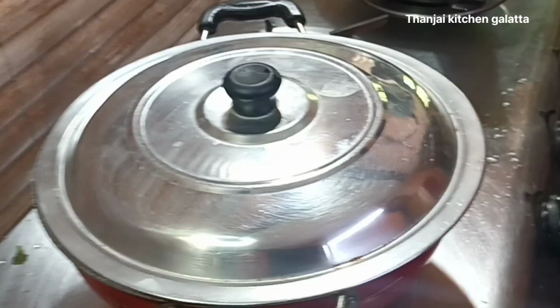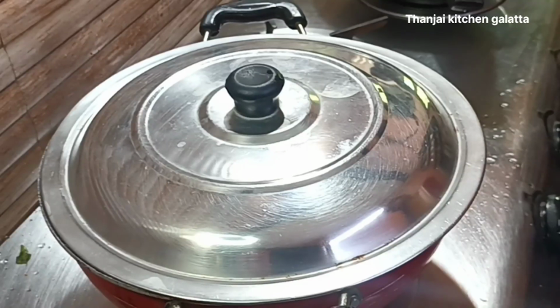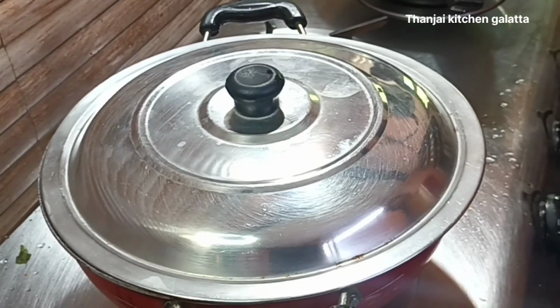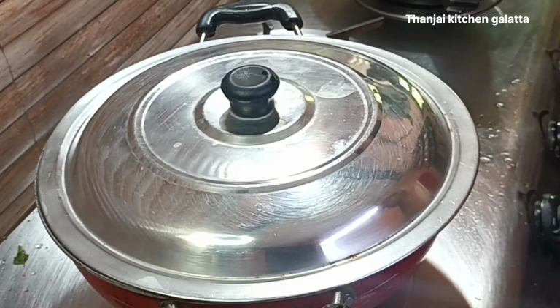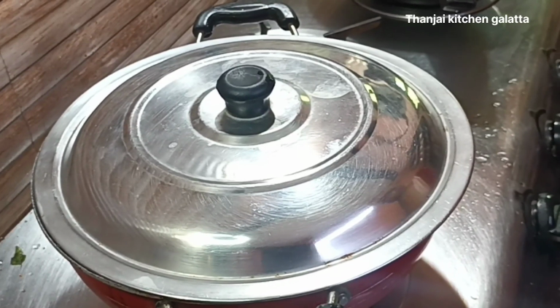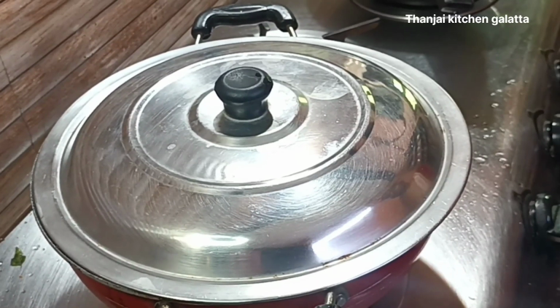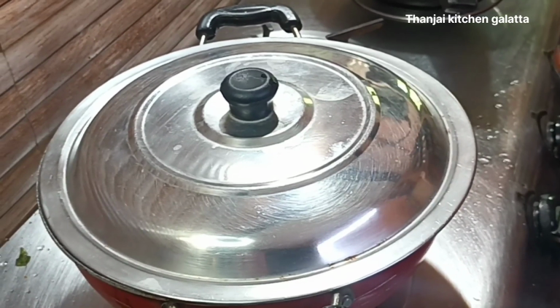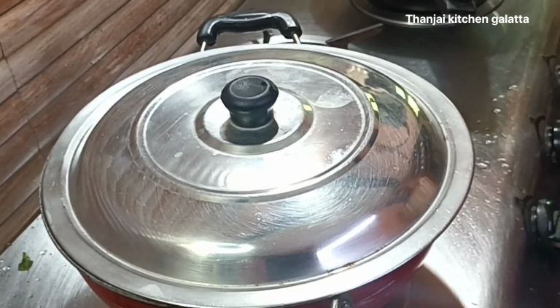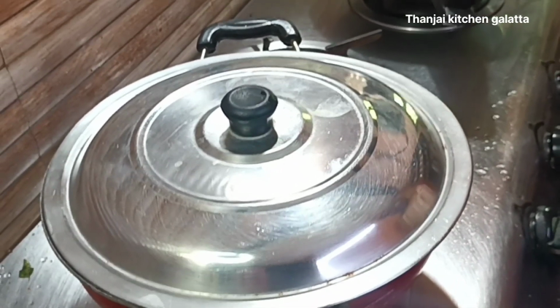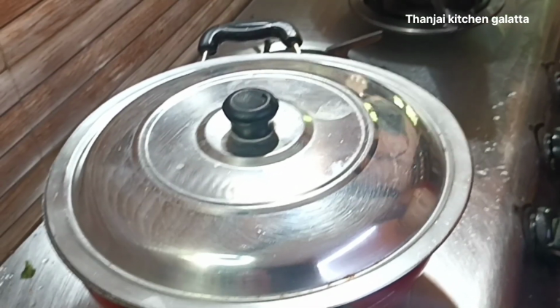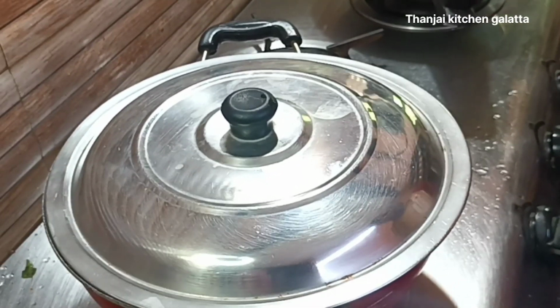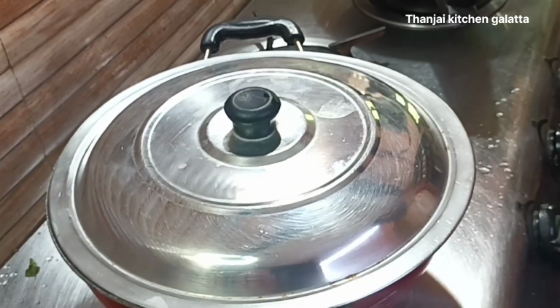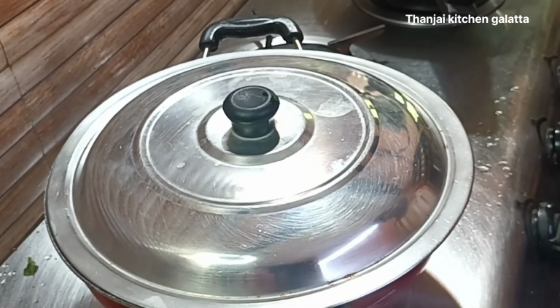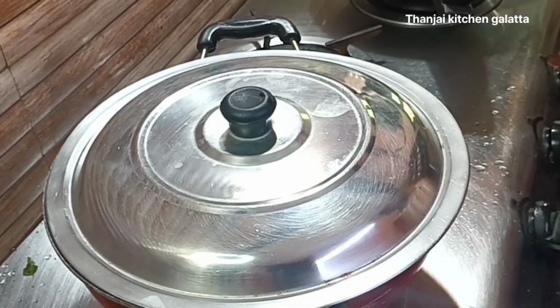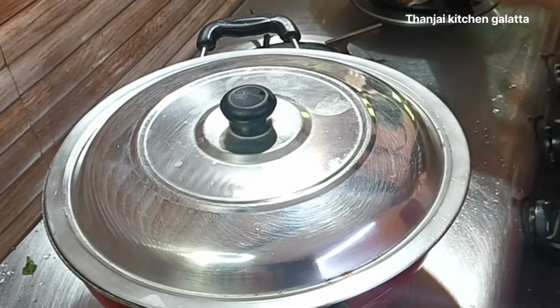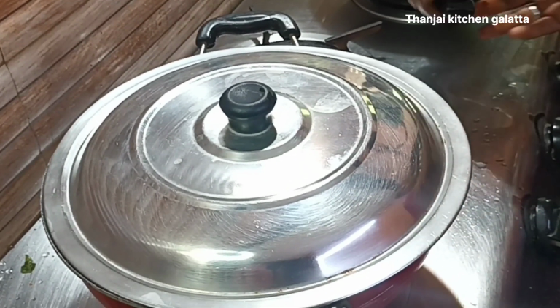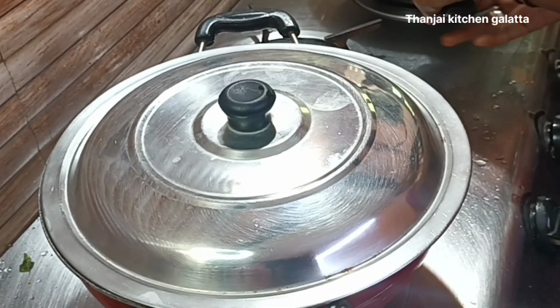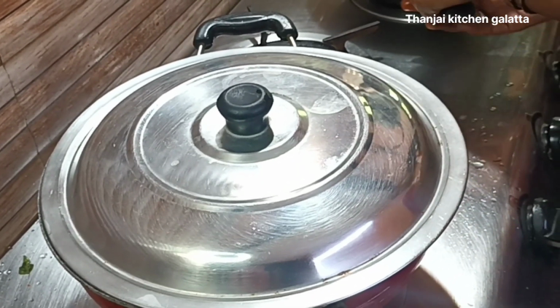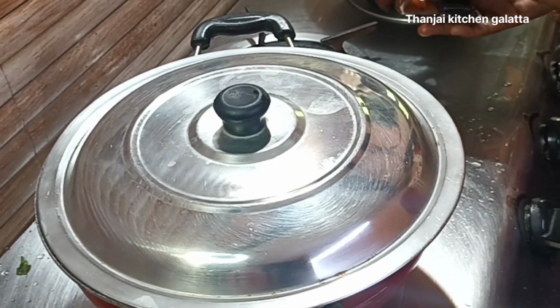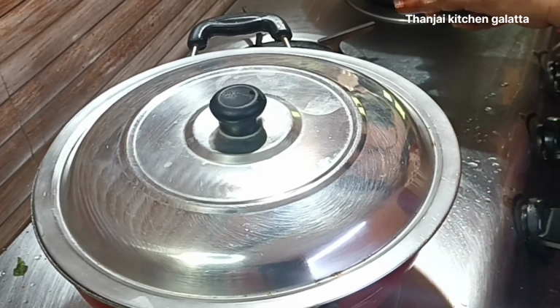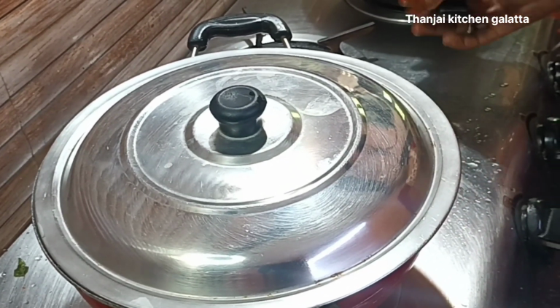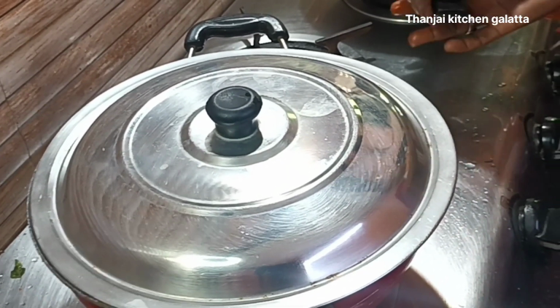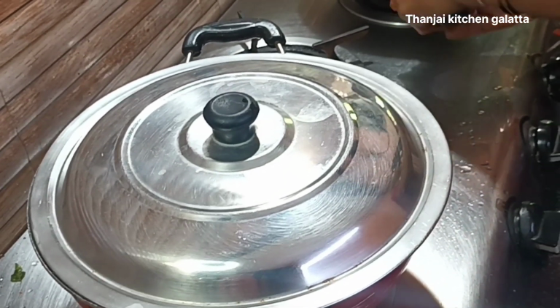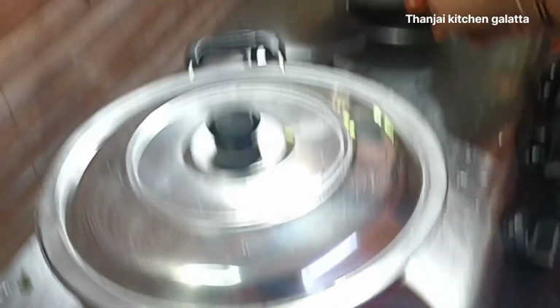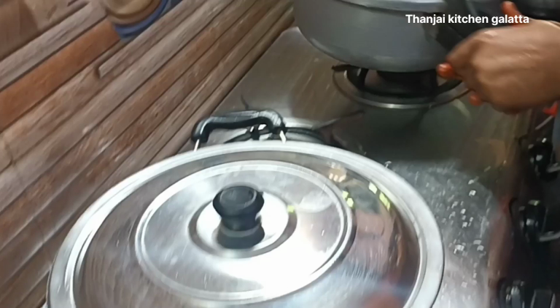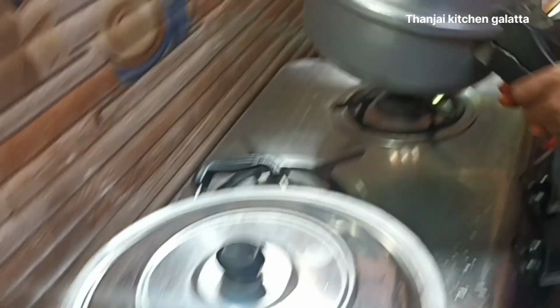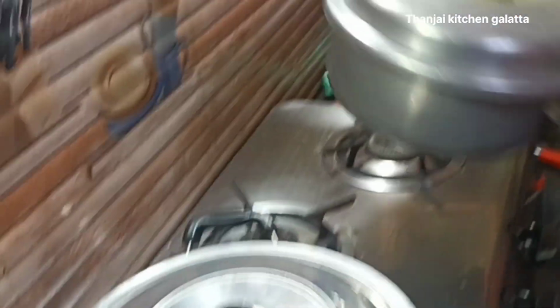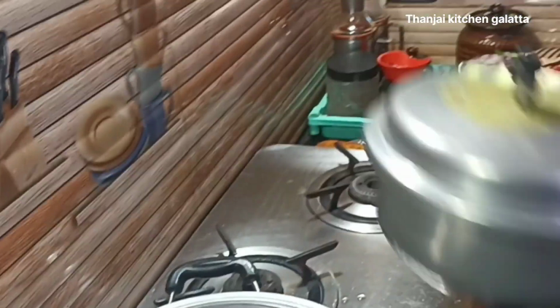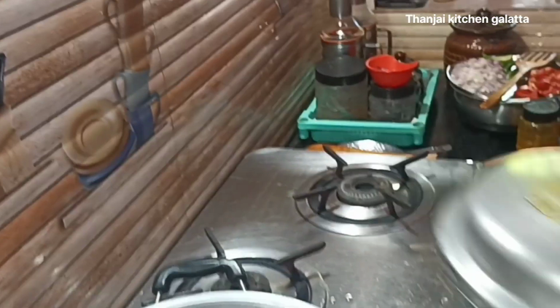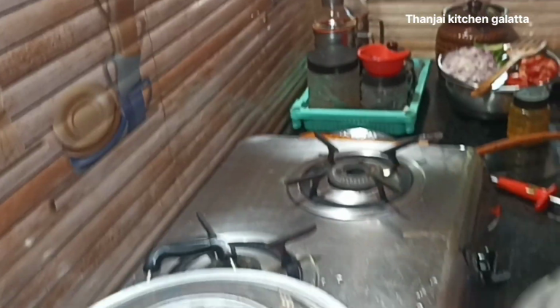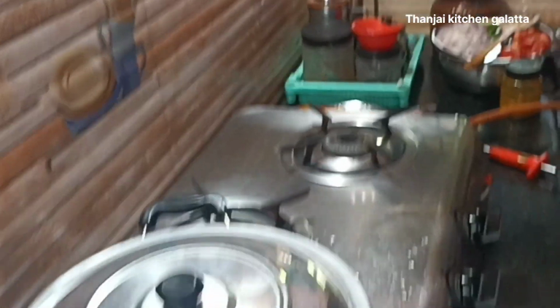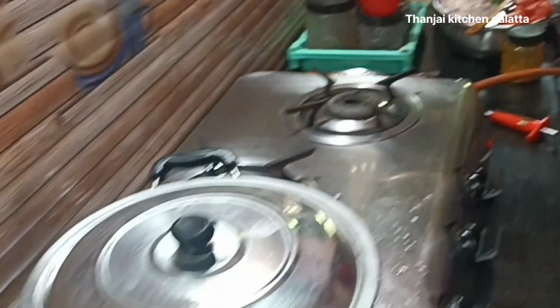After ending the dish, we are filling the oil.